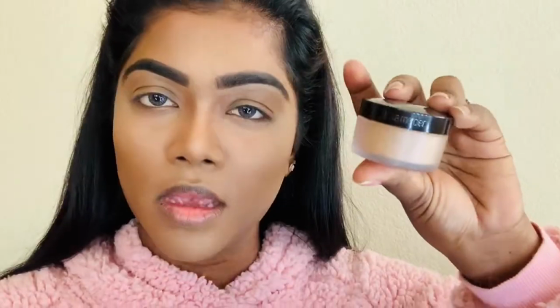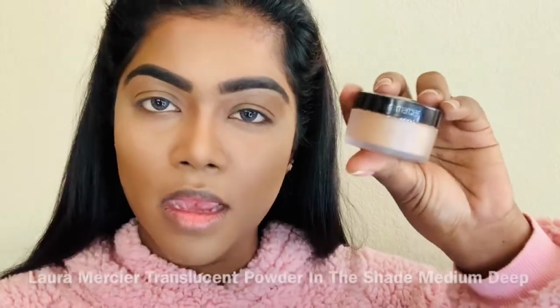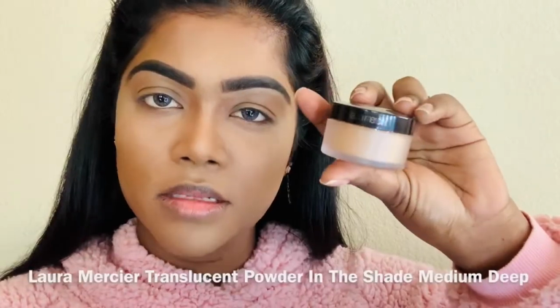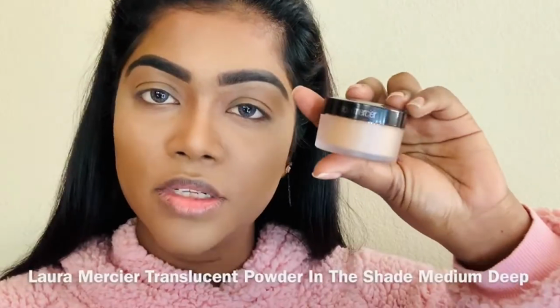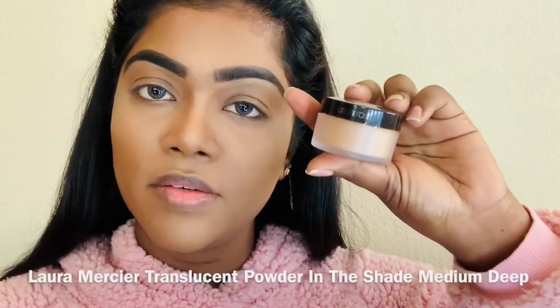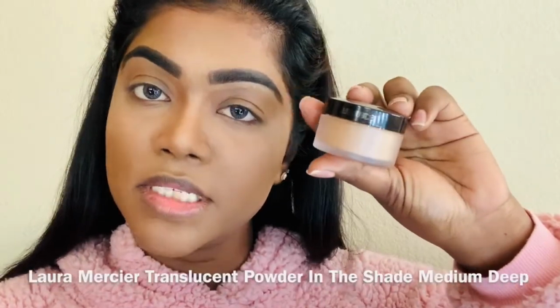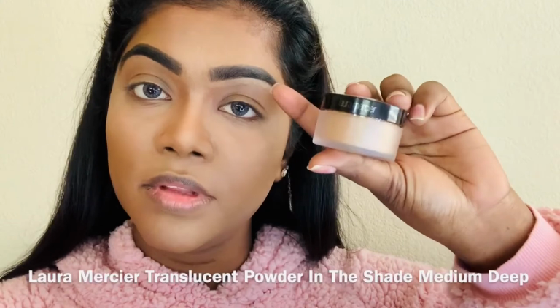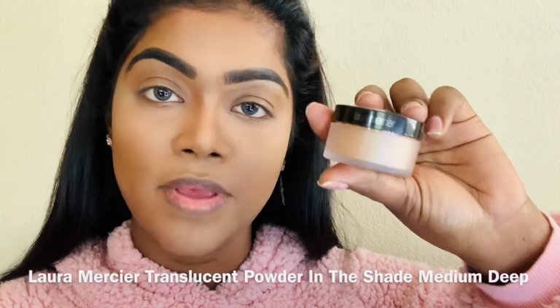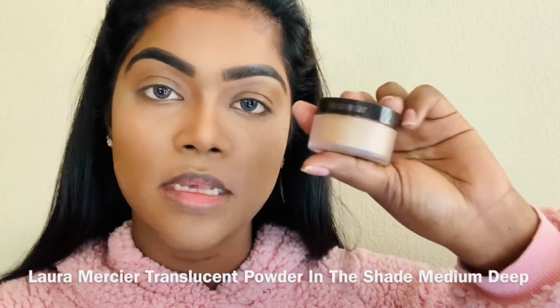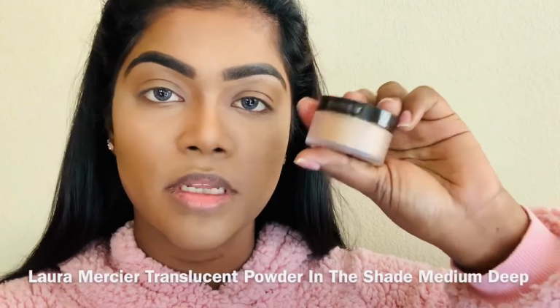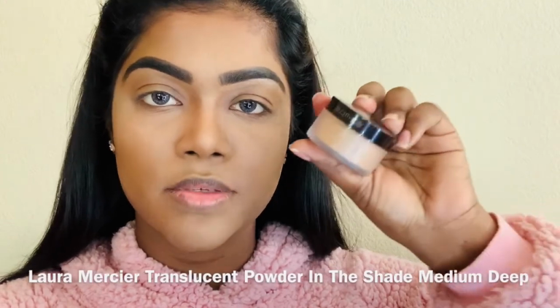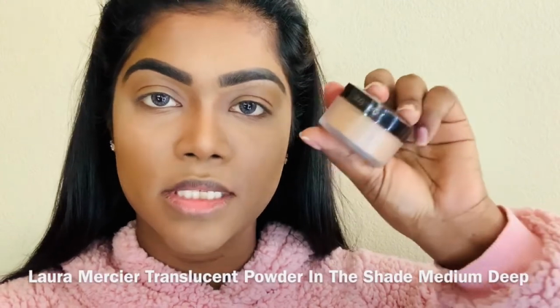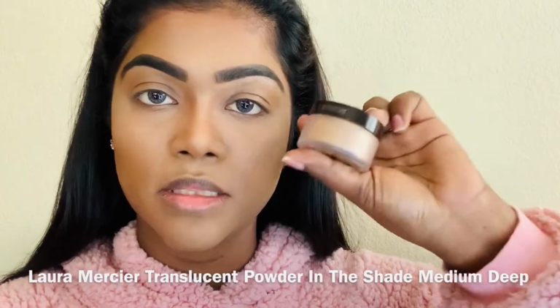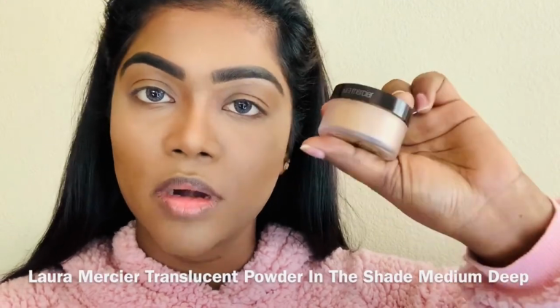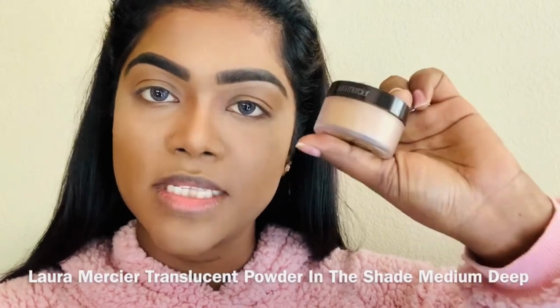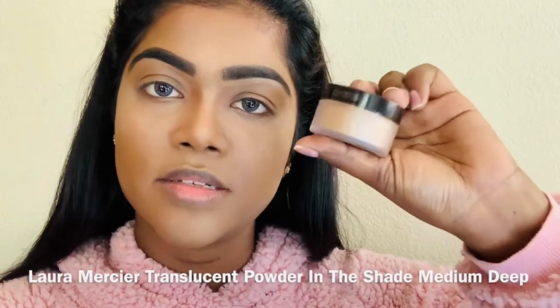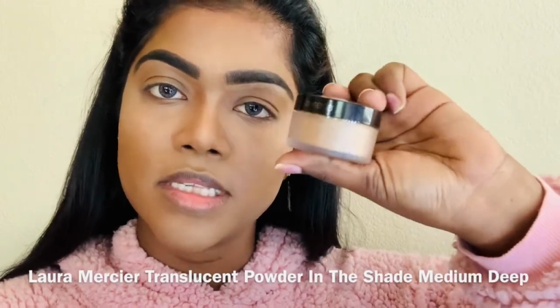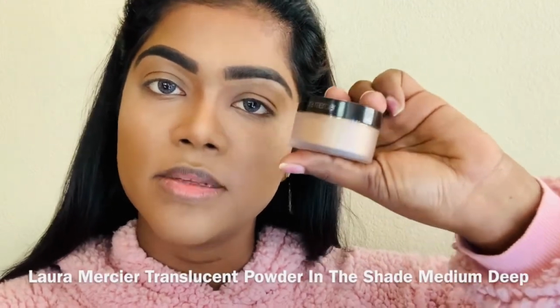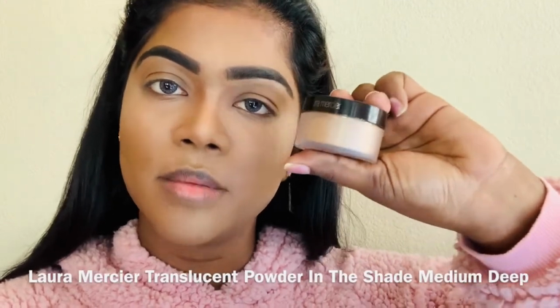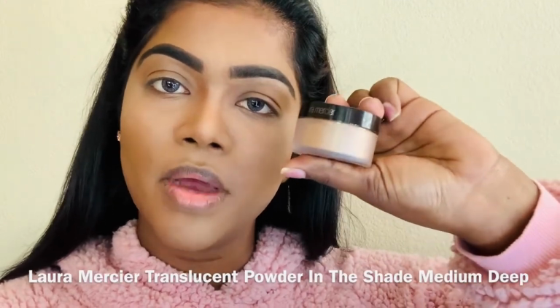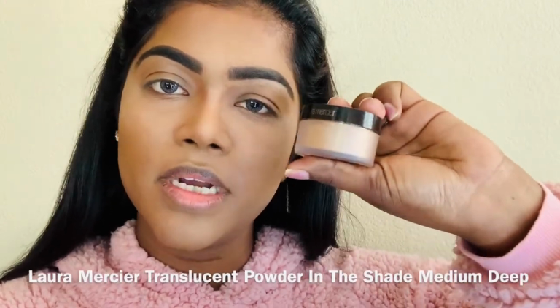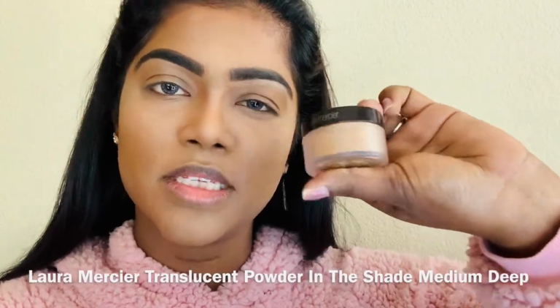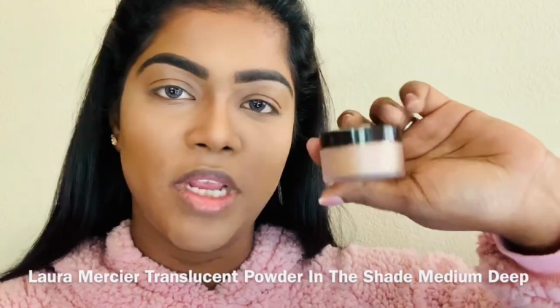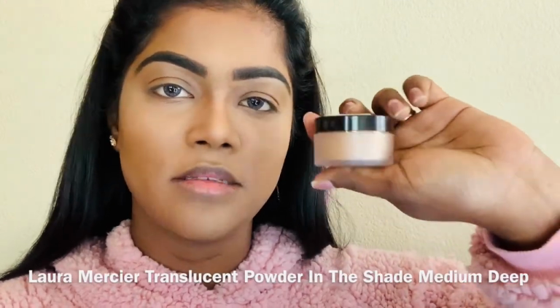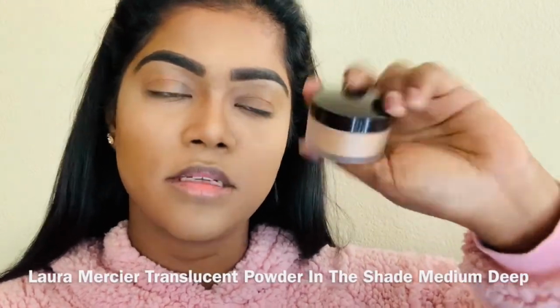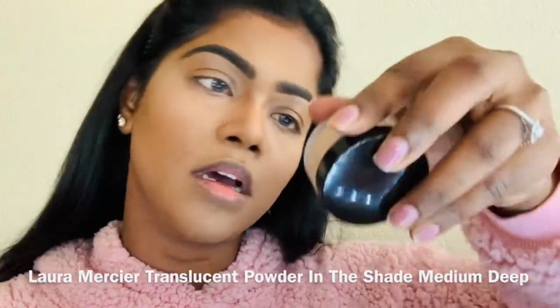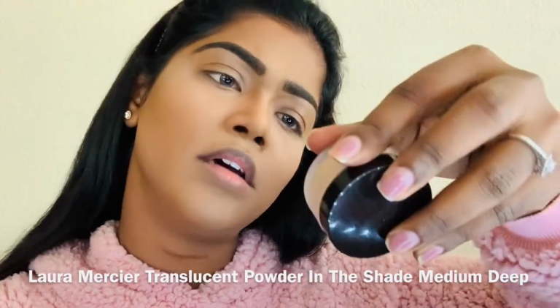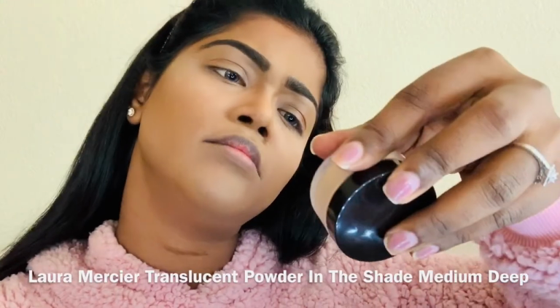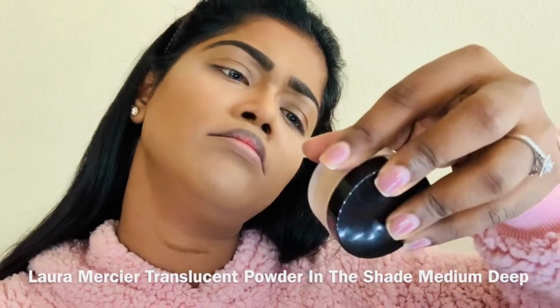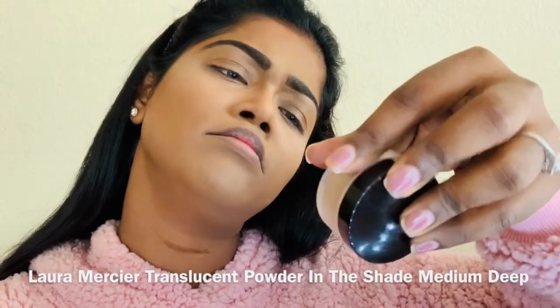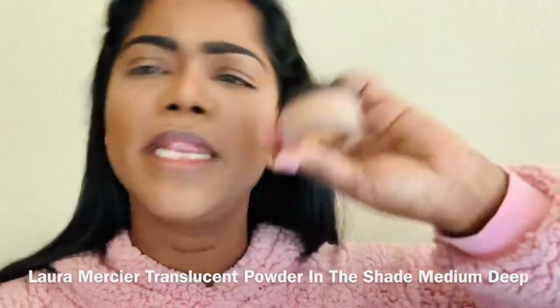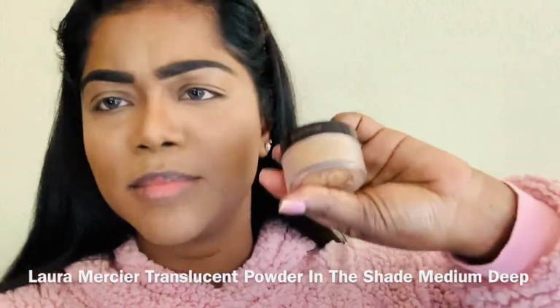To the rest of the face, I'm going to use this Laura Mercier Translucent Powder in the shade Medium Deep.